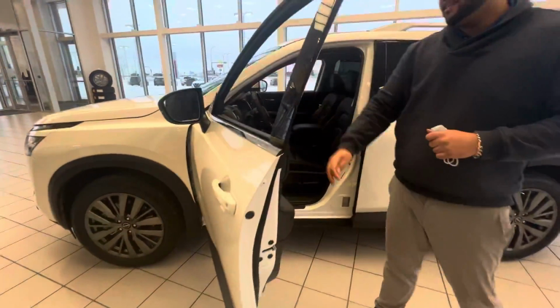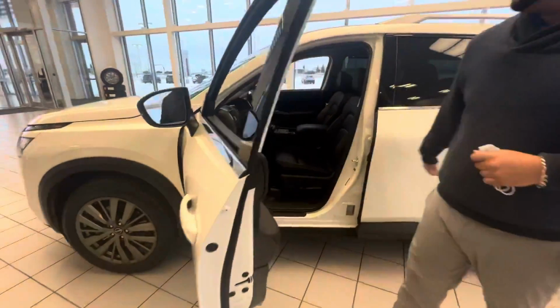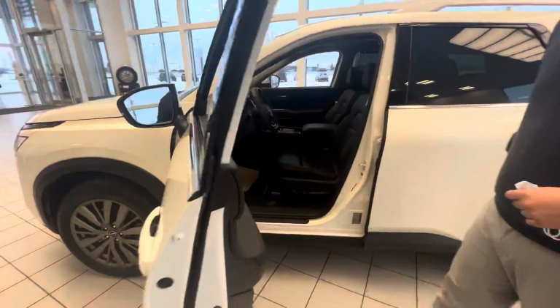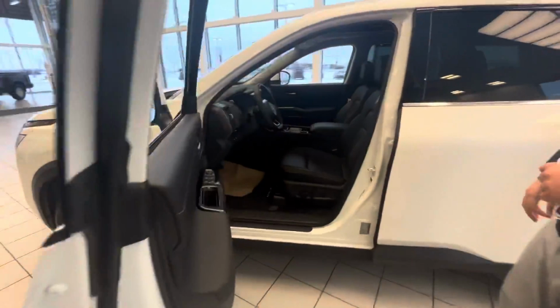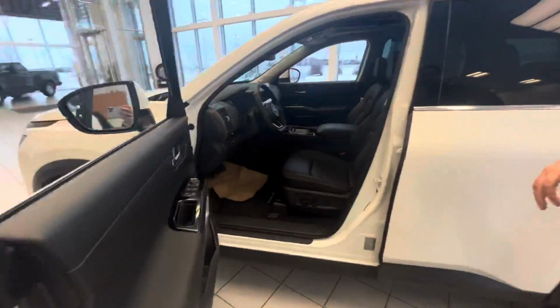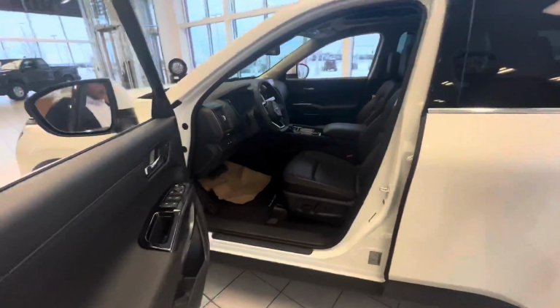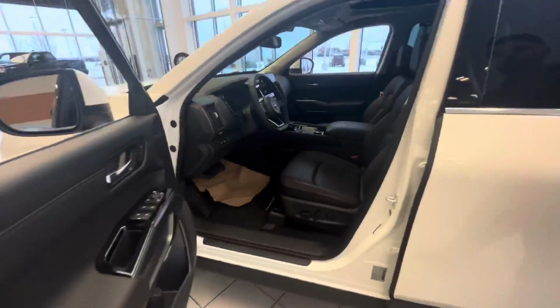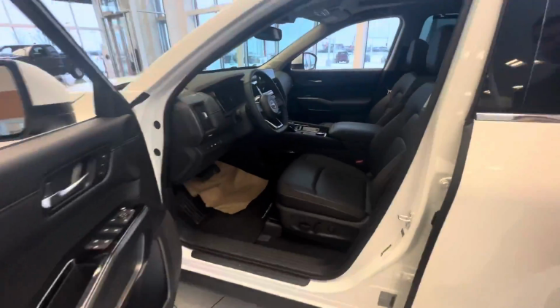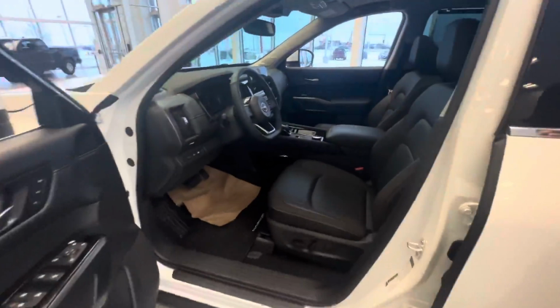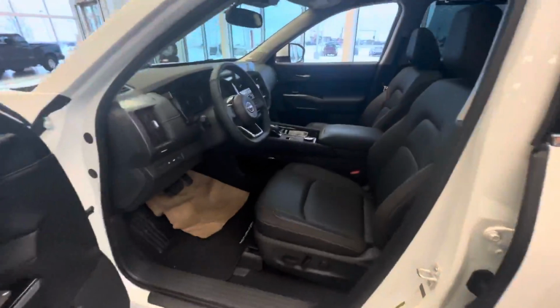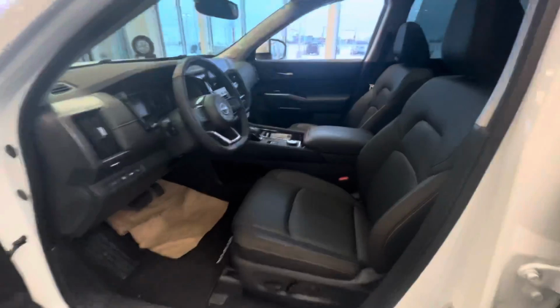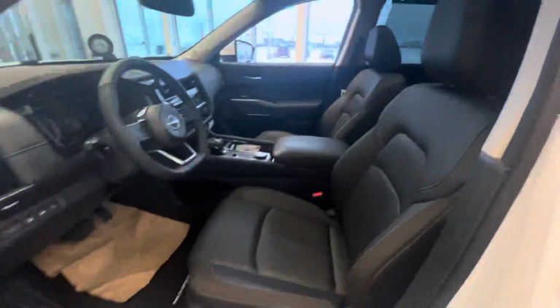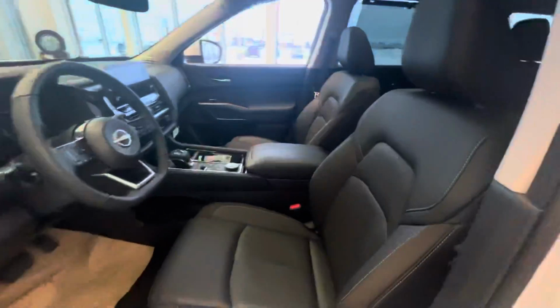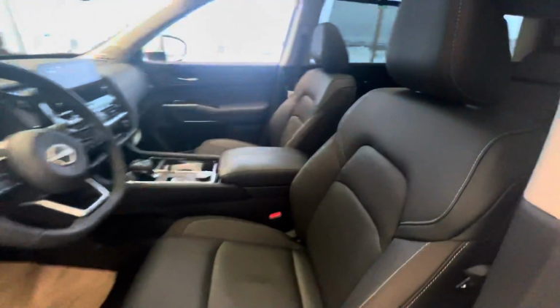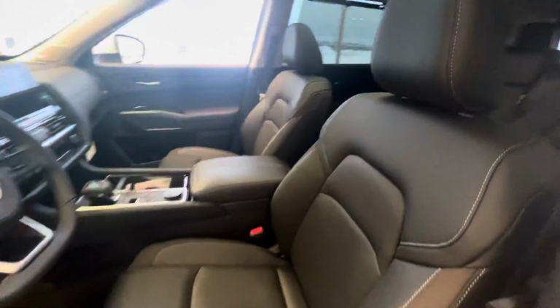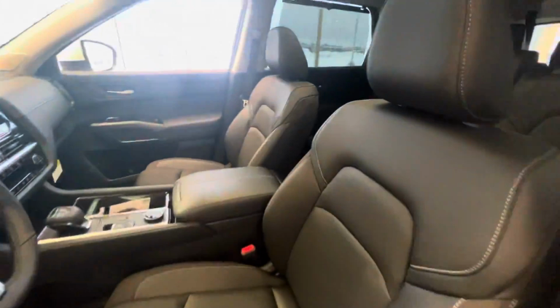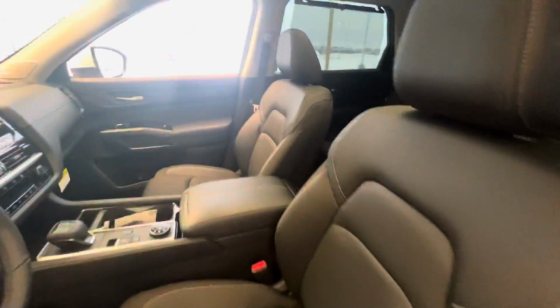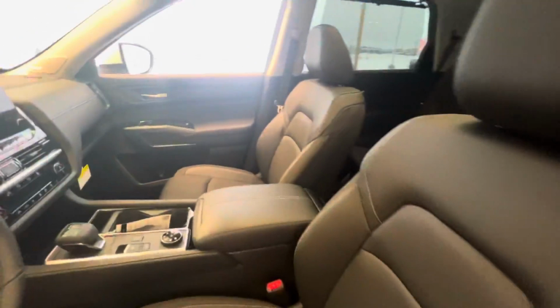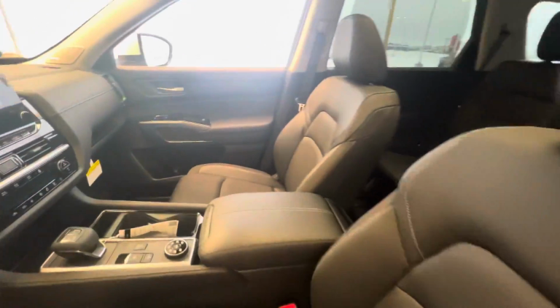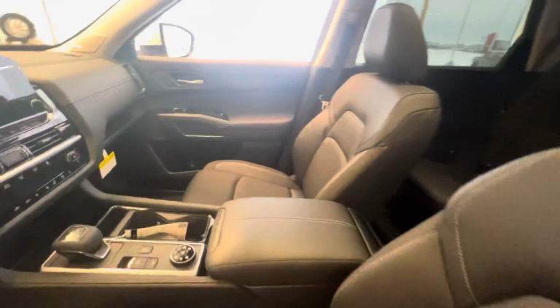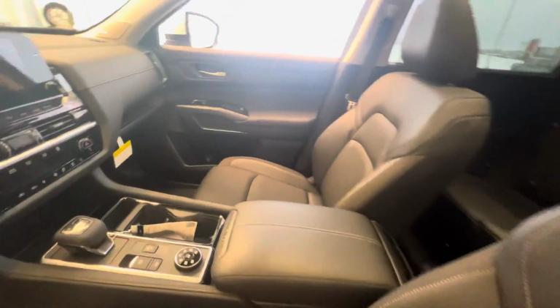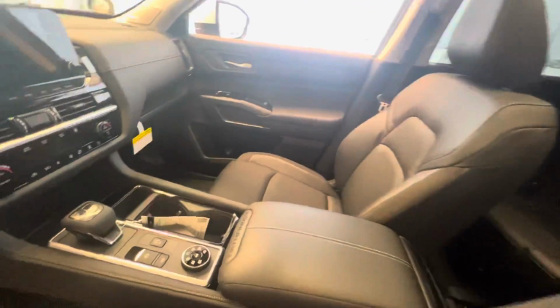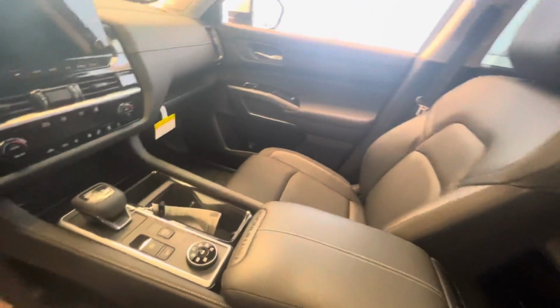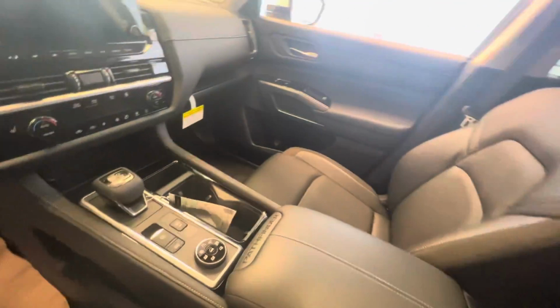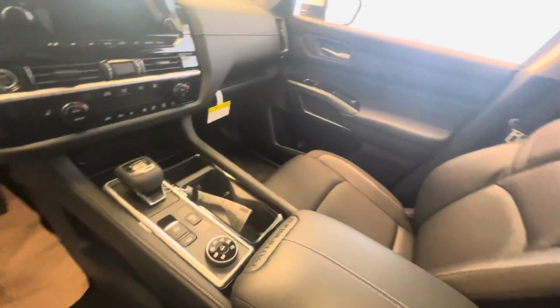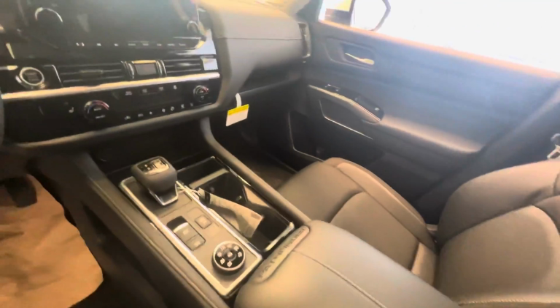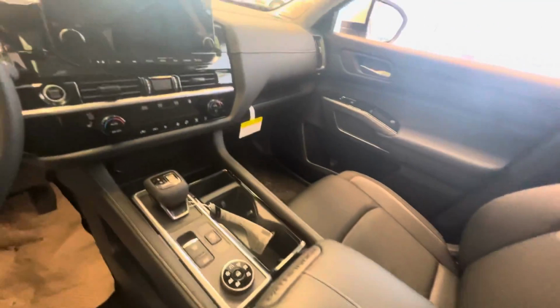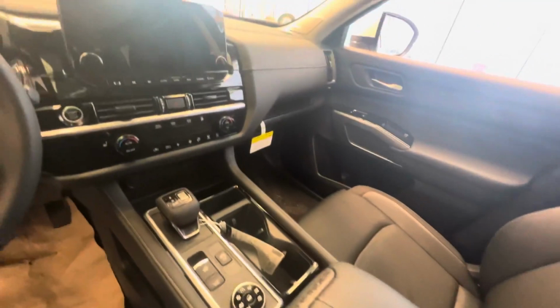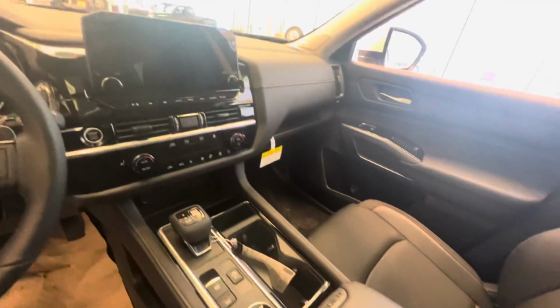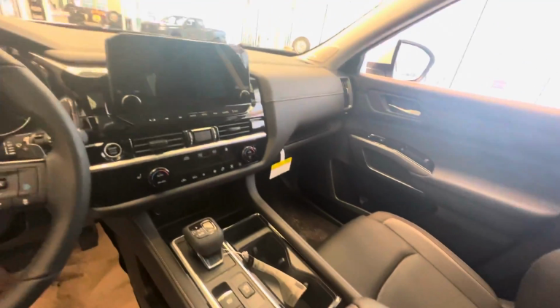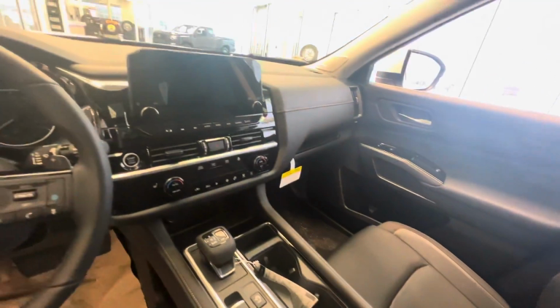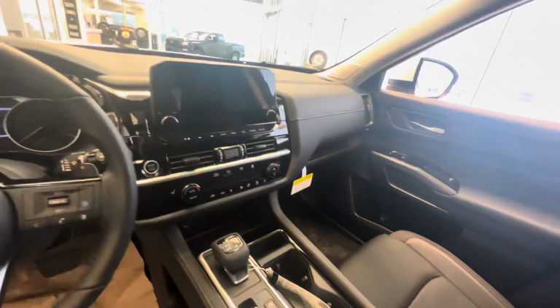Inside, it comes with all the bells and whistles: heated seats, heated steering wheel, backup camera, remote starter, and a nice big center touchscreen display.